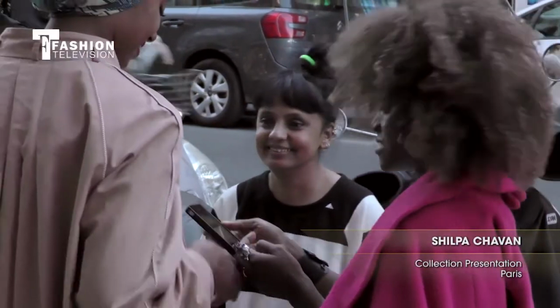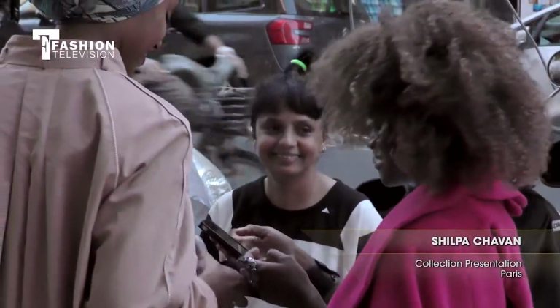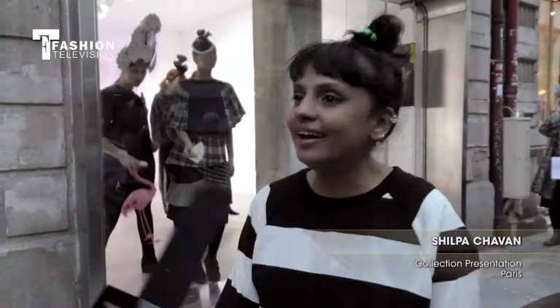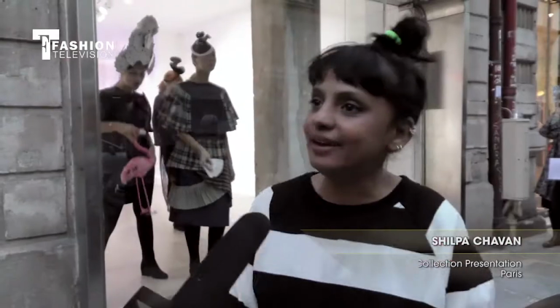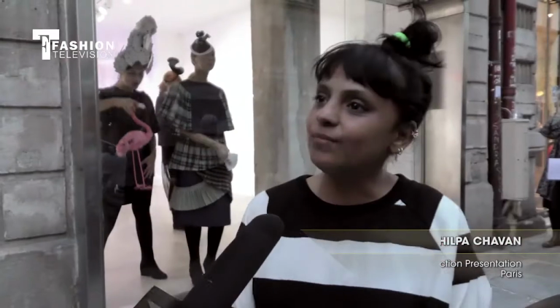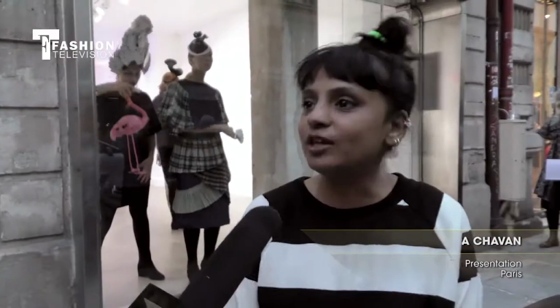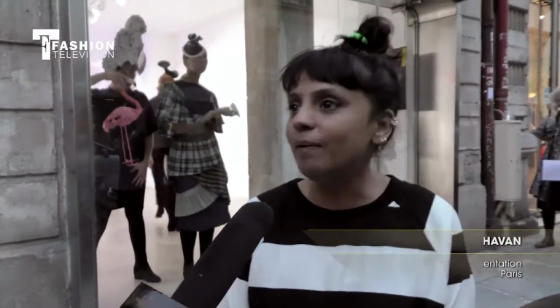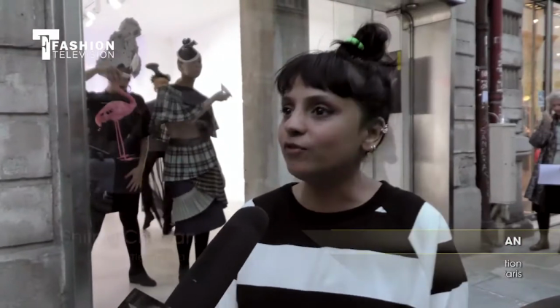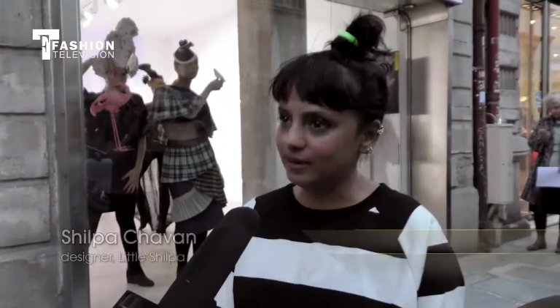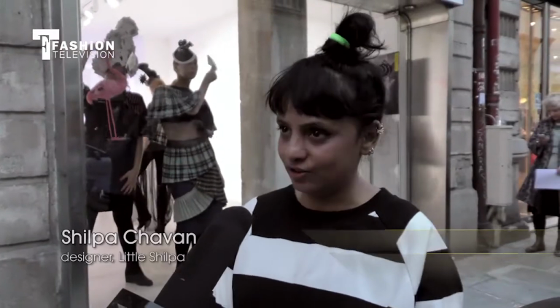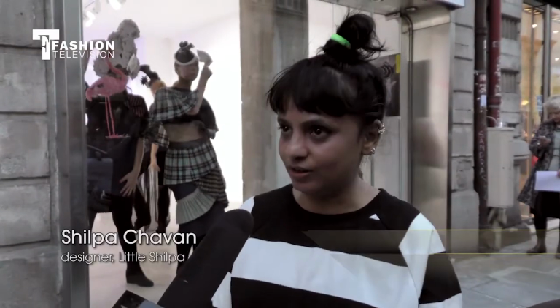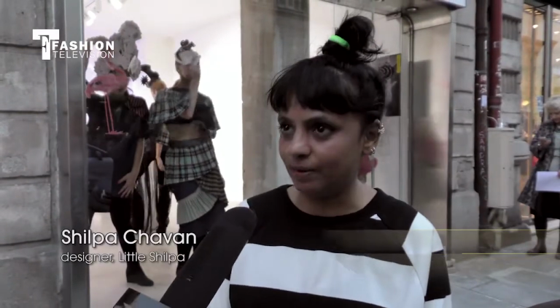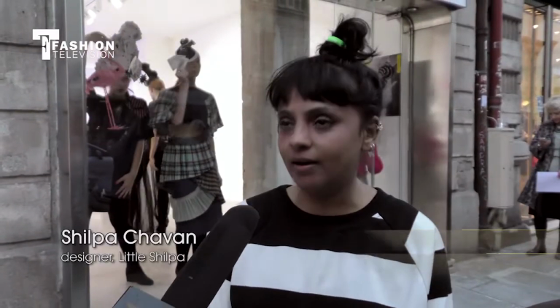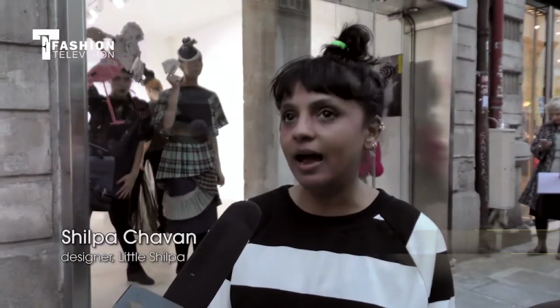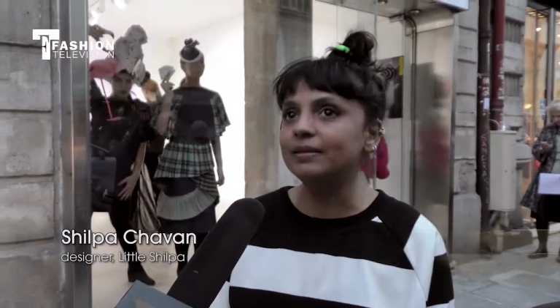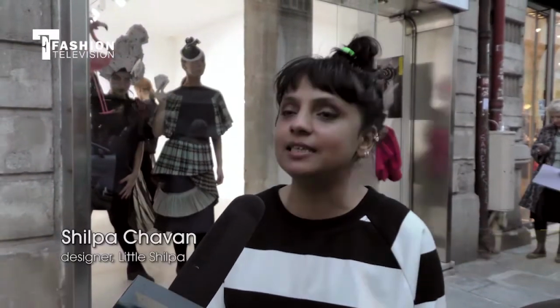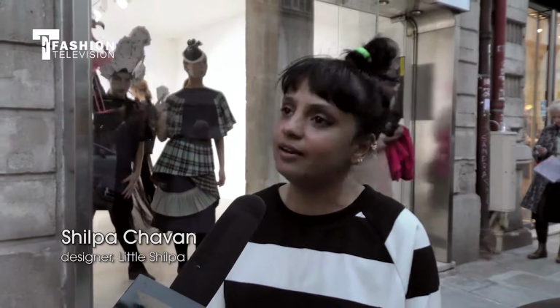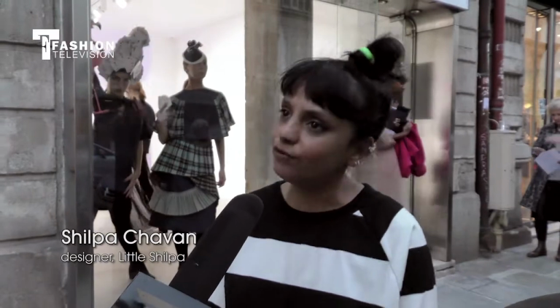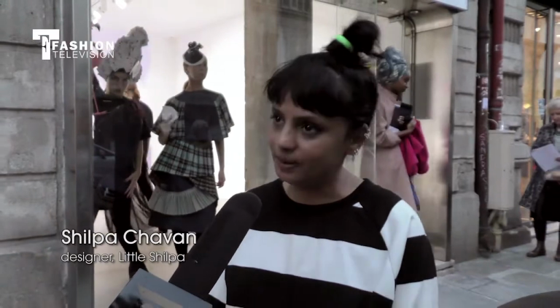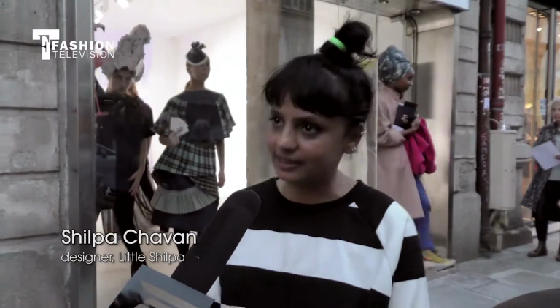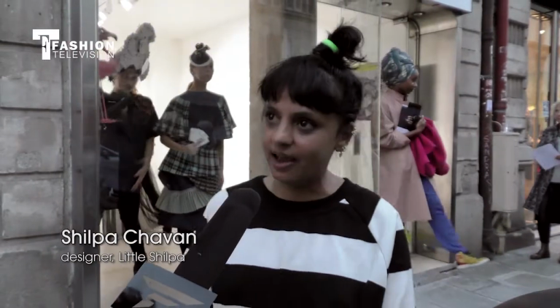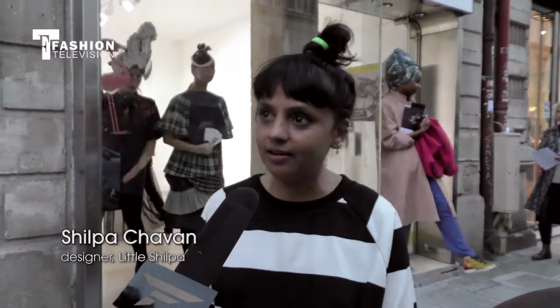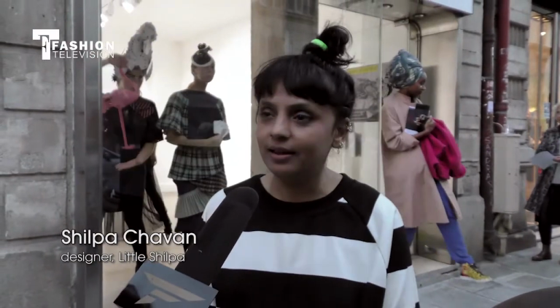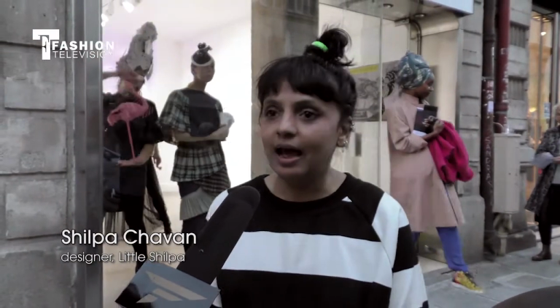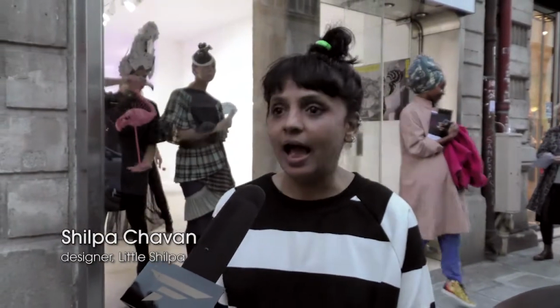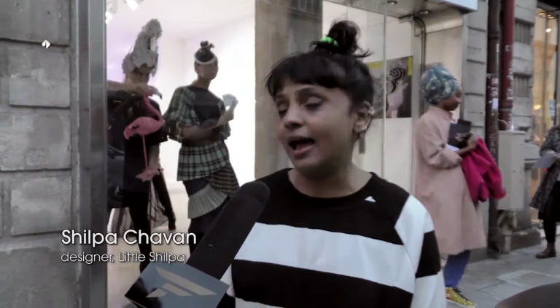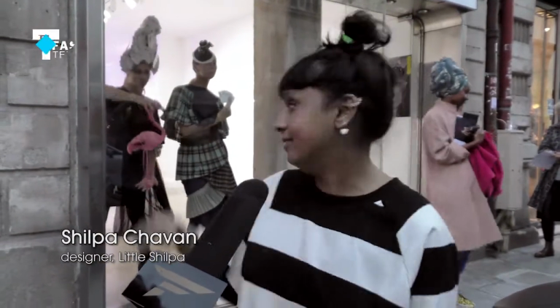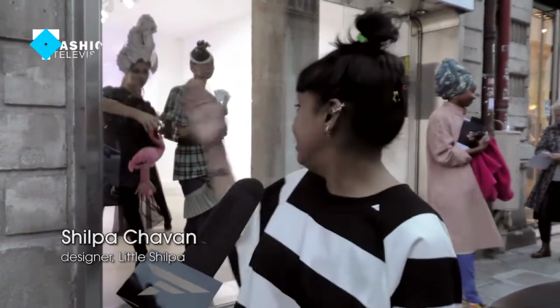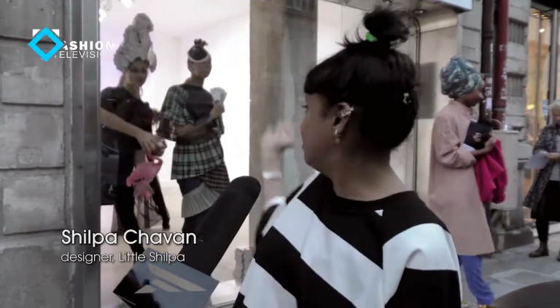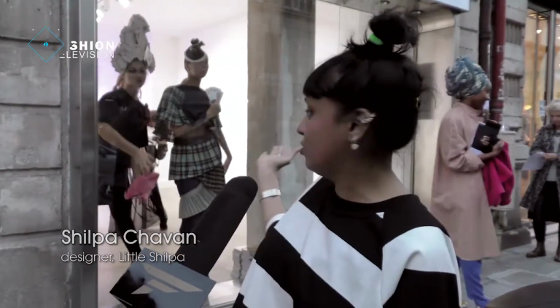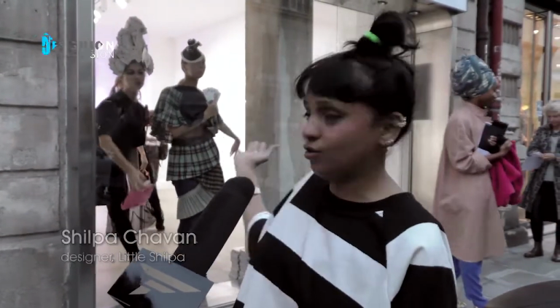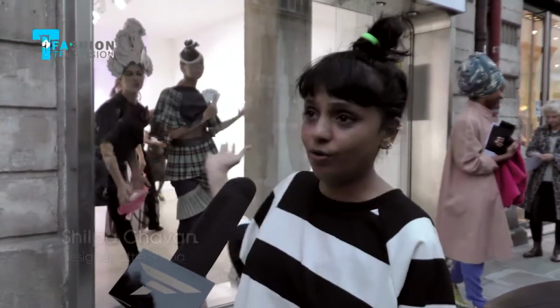Hi, I'm Shilpa from Little Shilpa. I'm a designer from India and that's my show.